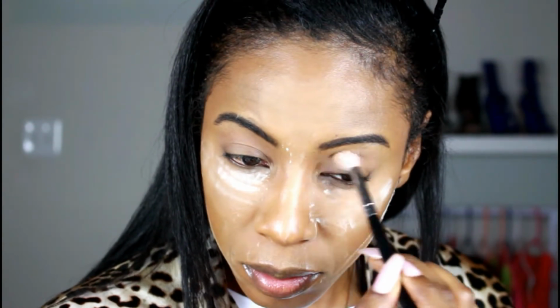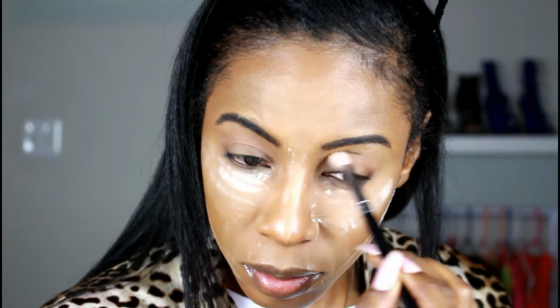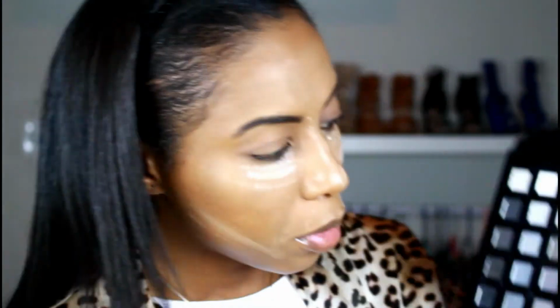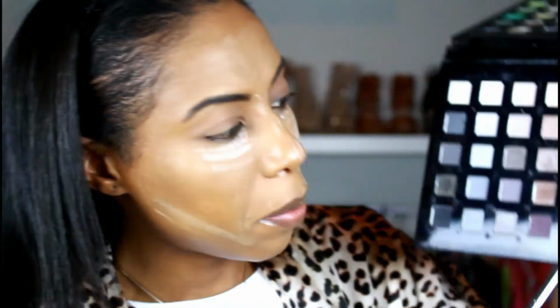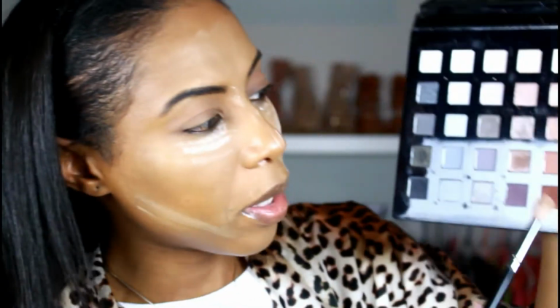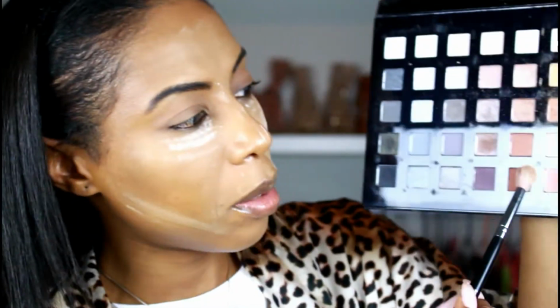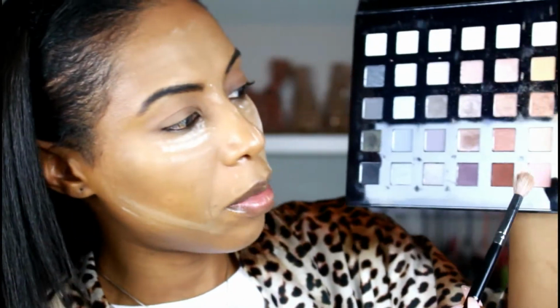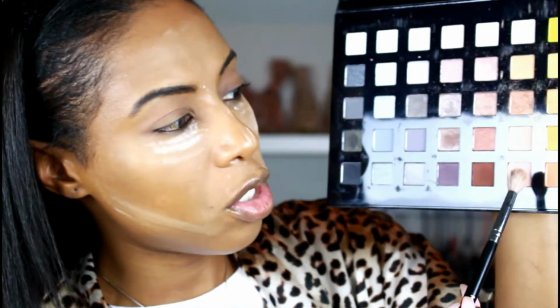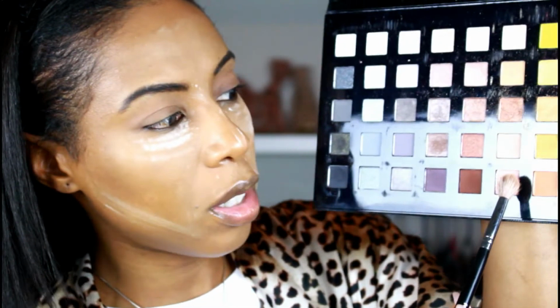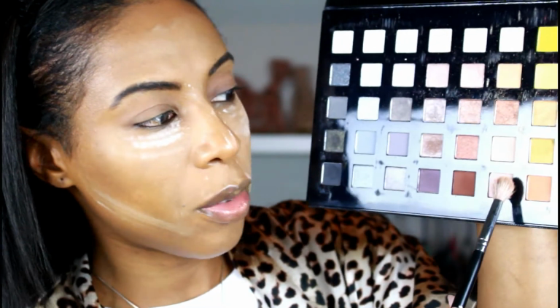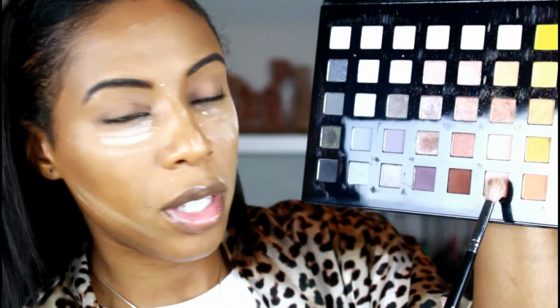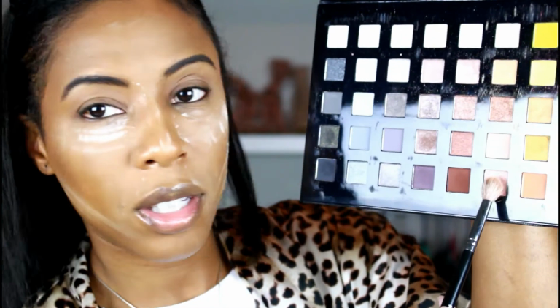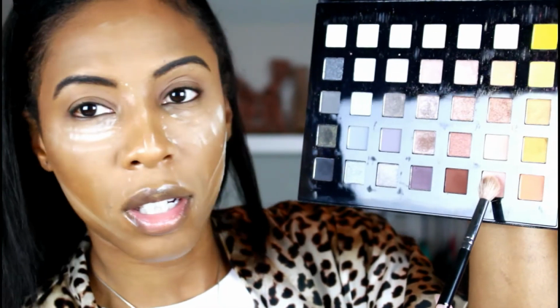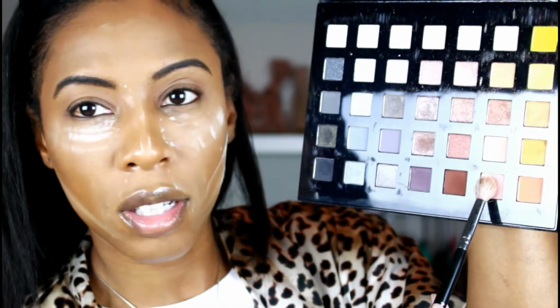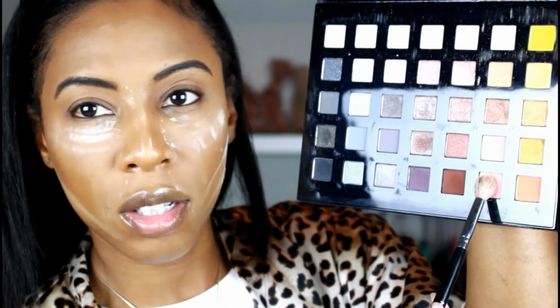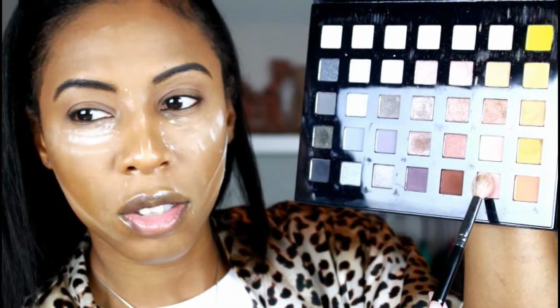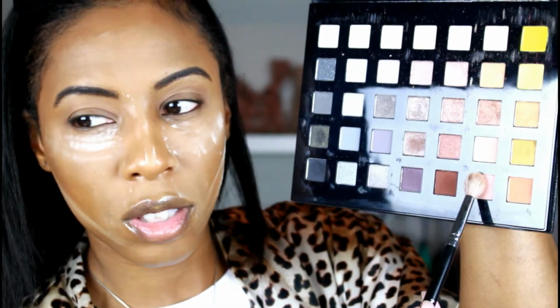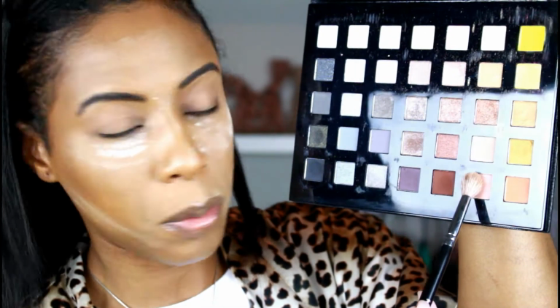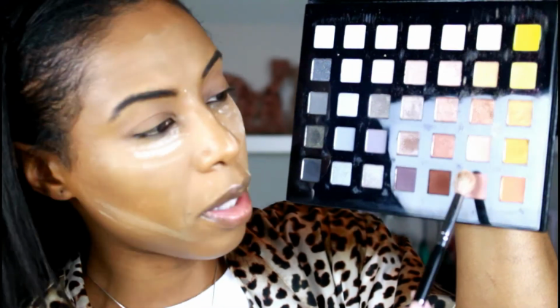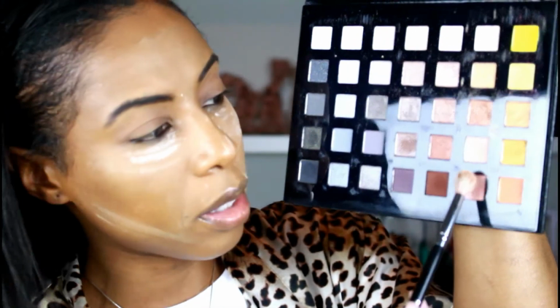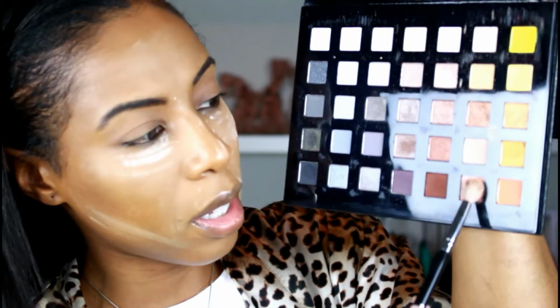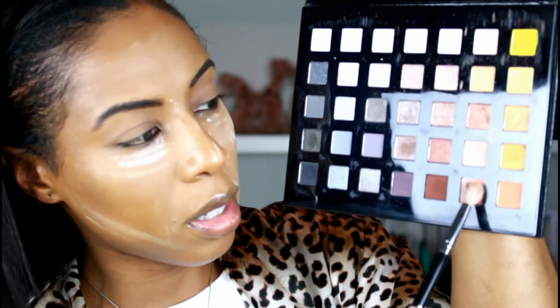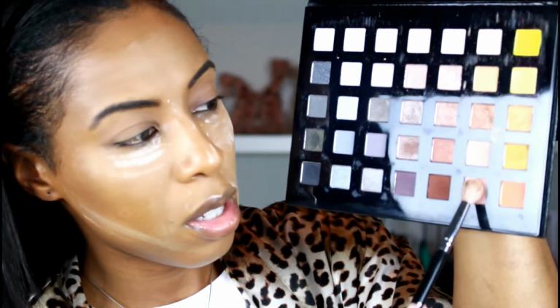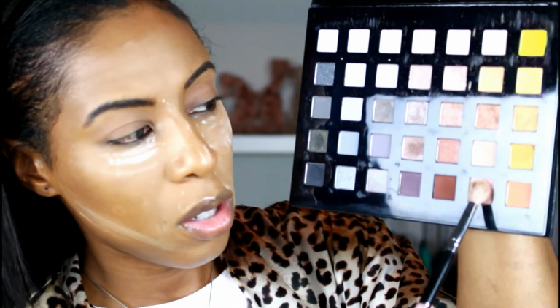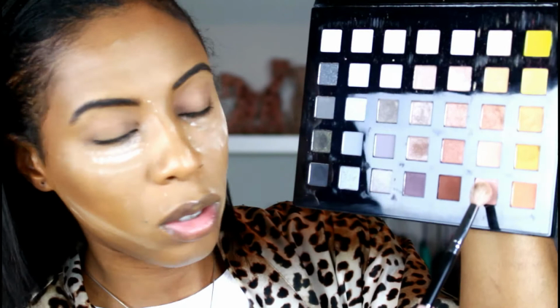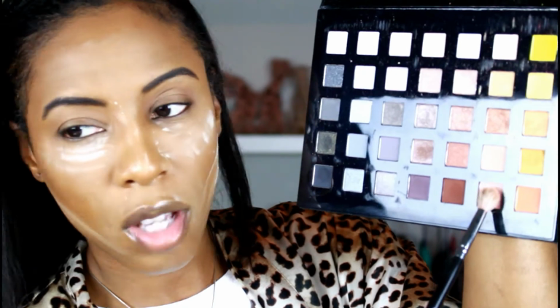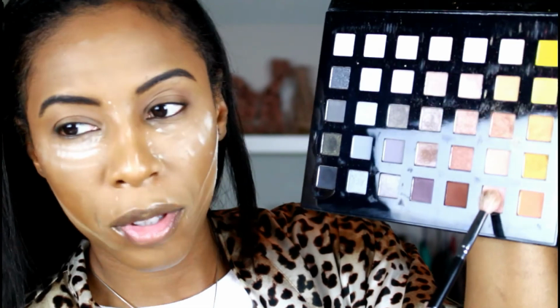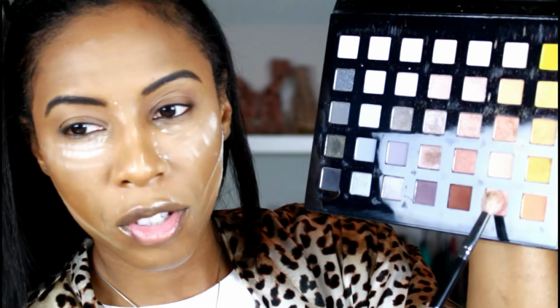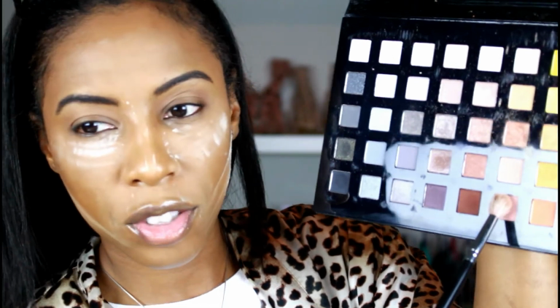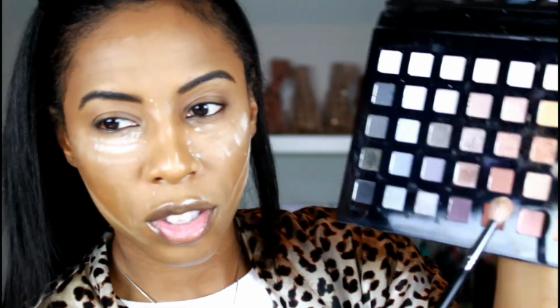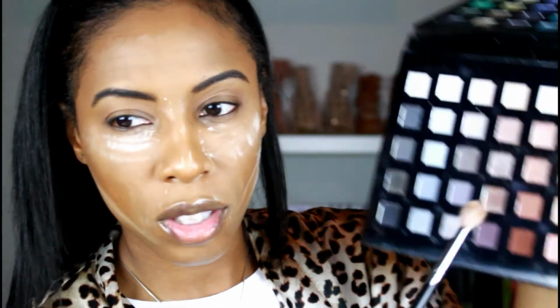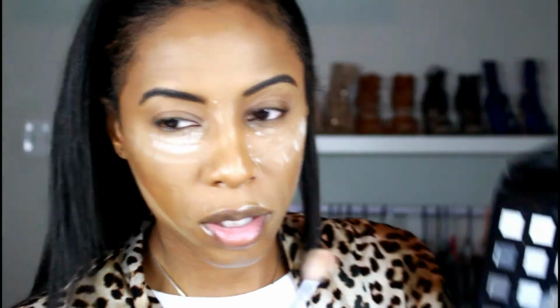I'm going to be picking up this shade right here and applying that on top of the transition color.